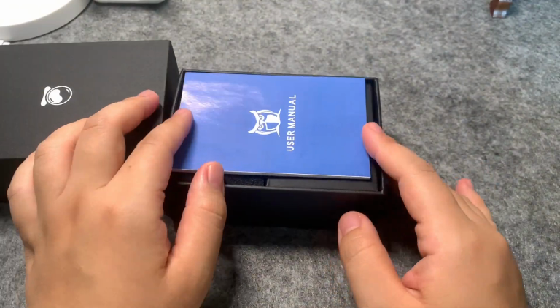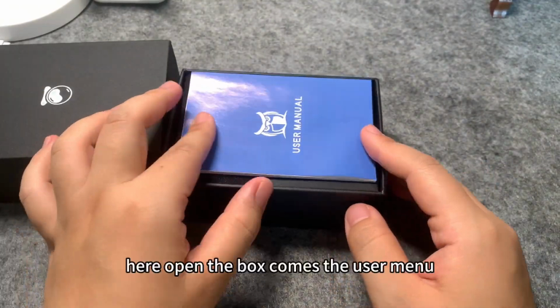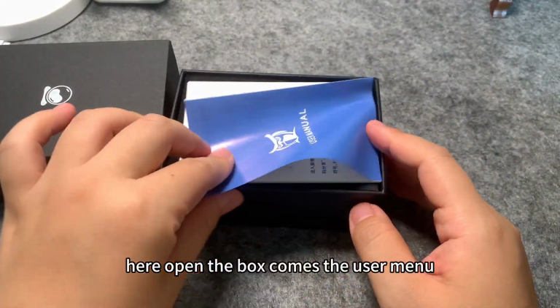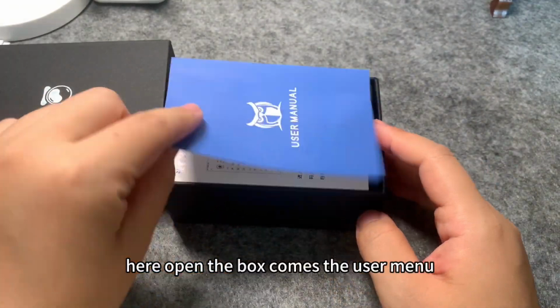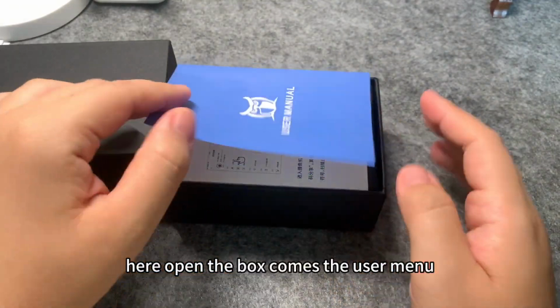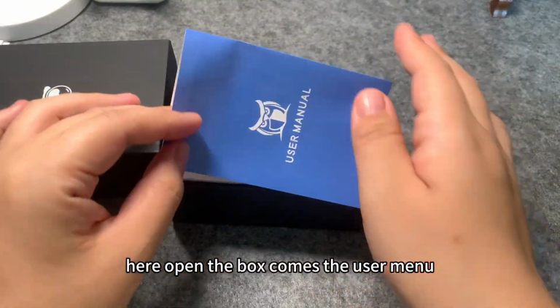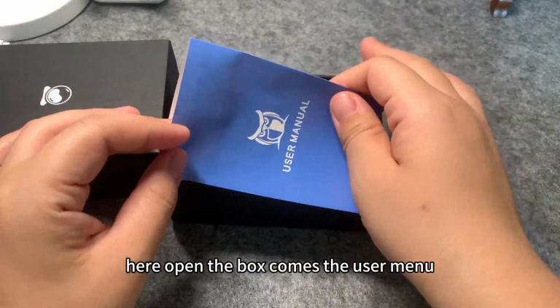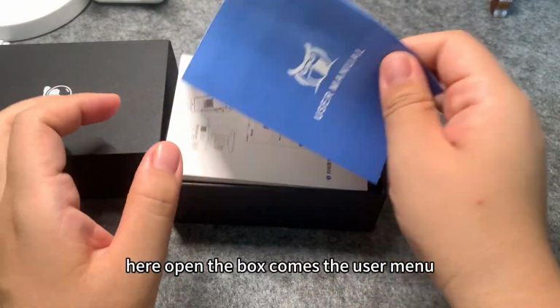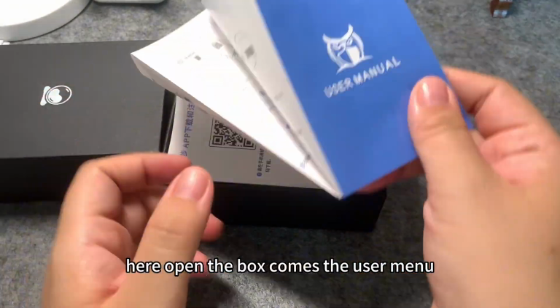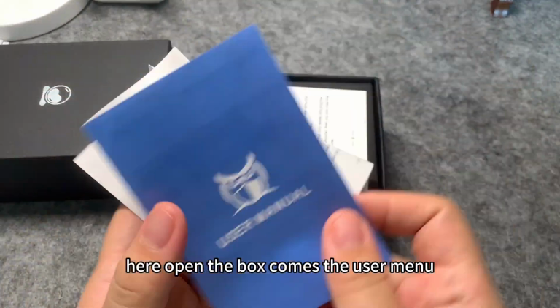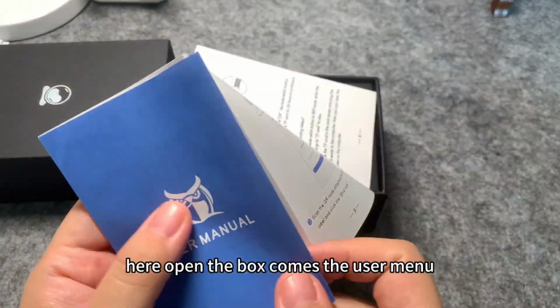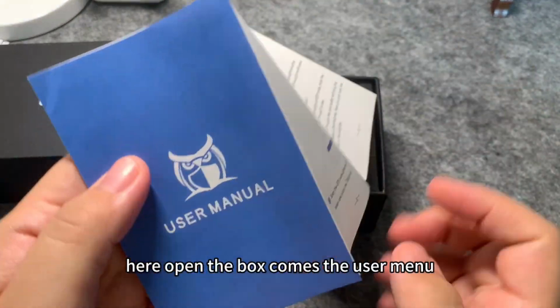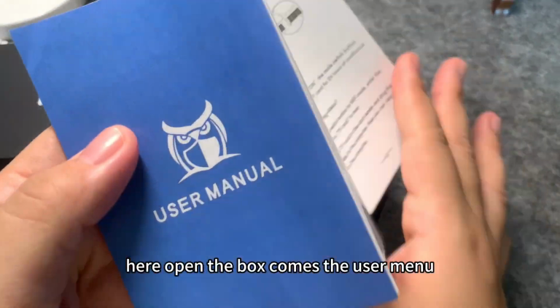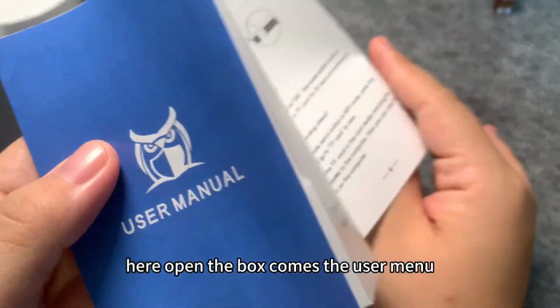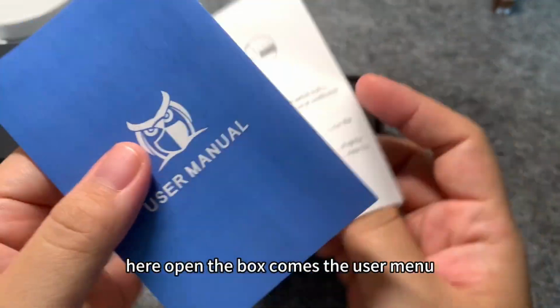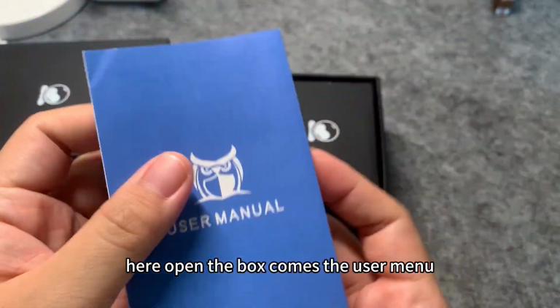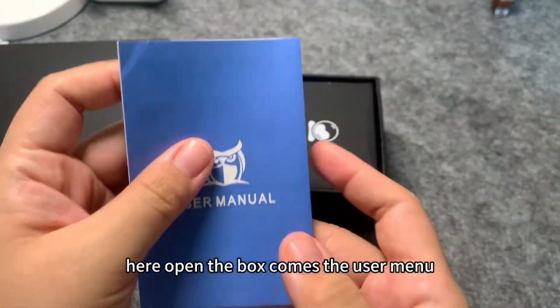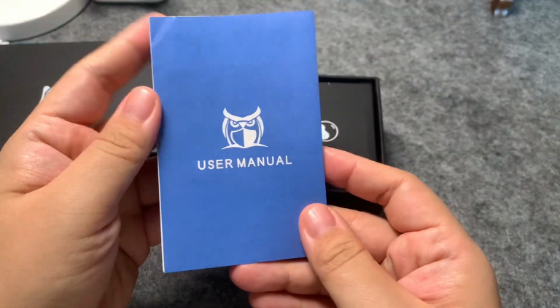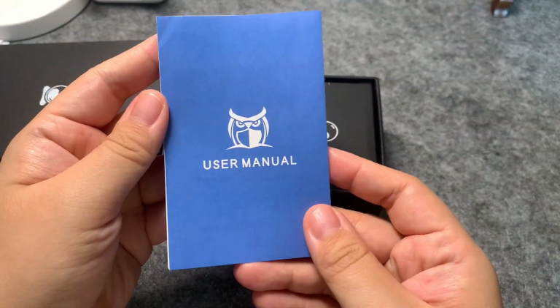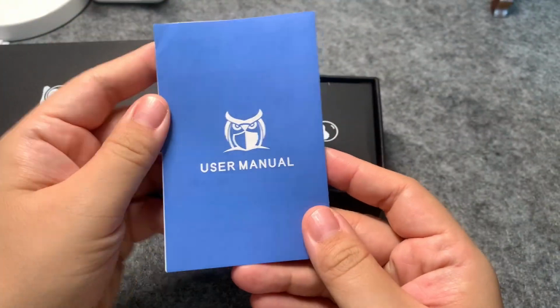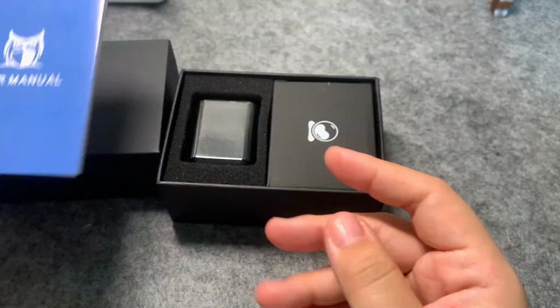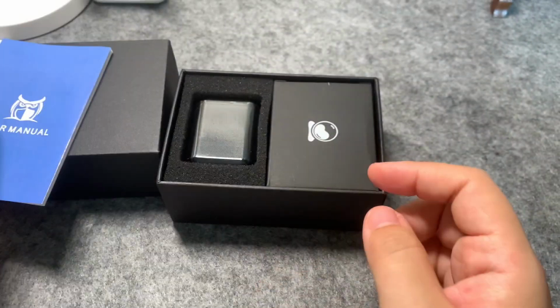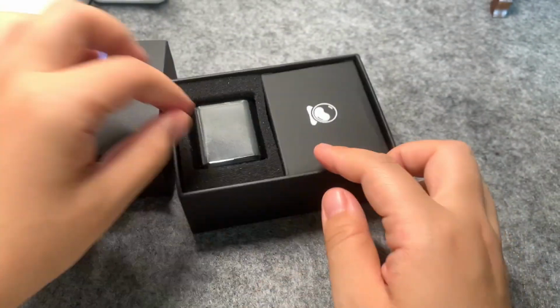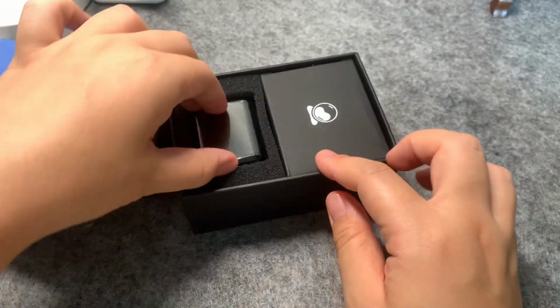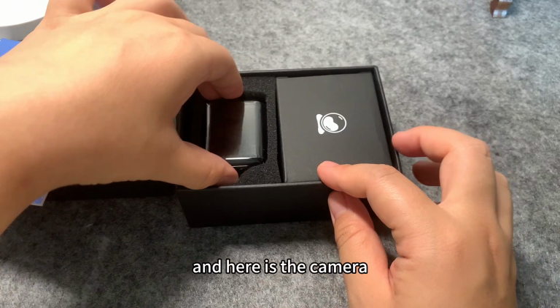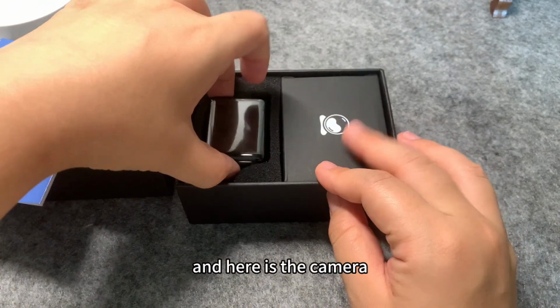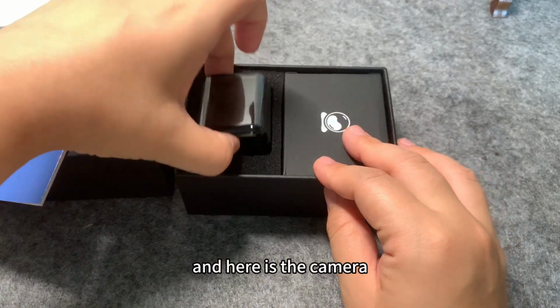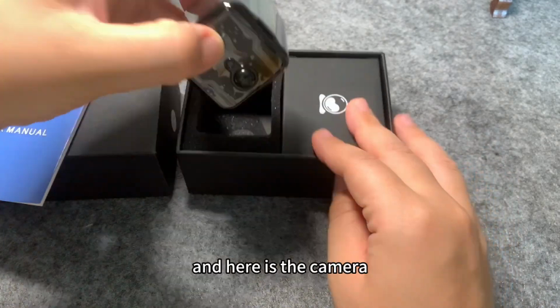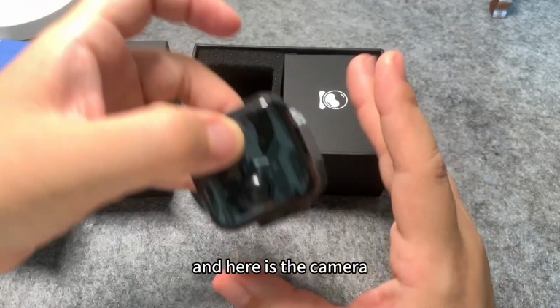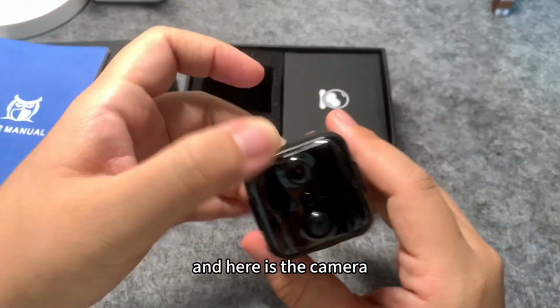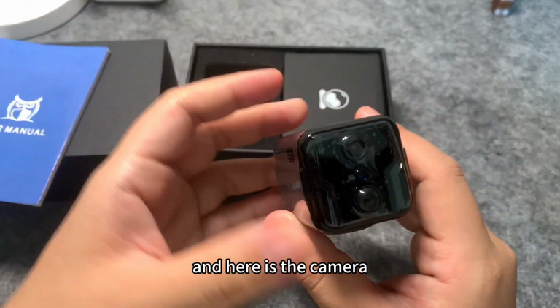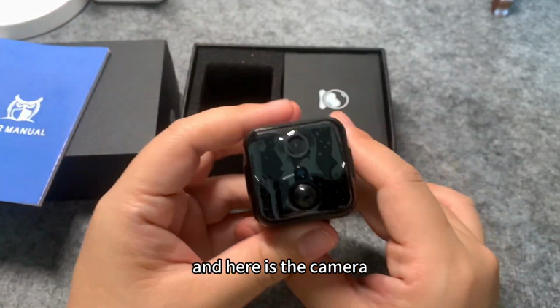Here, open the box — comes the user manual, and here is the camera.